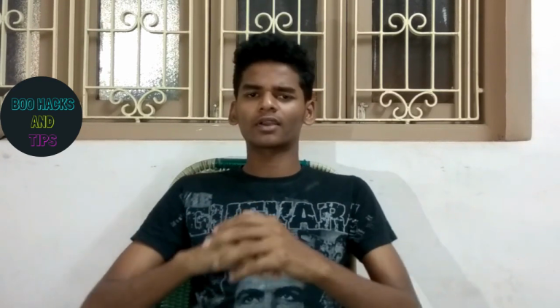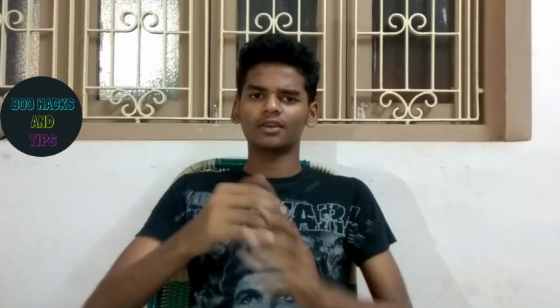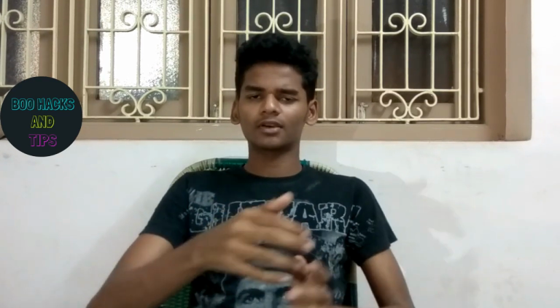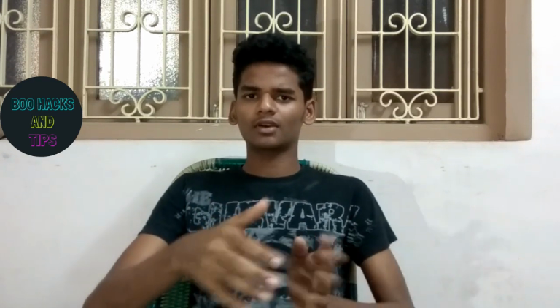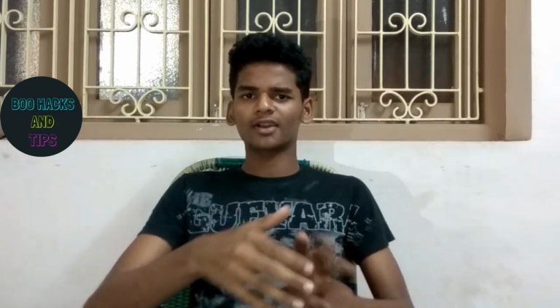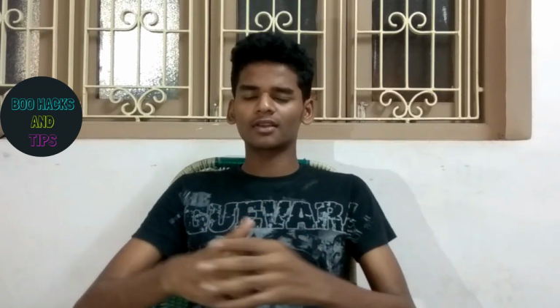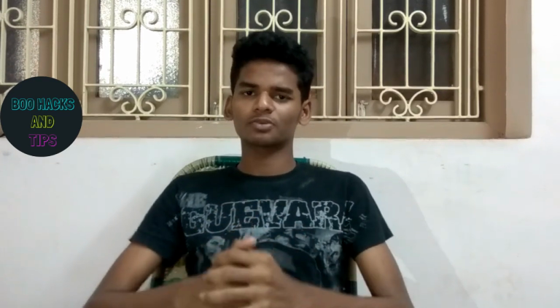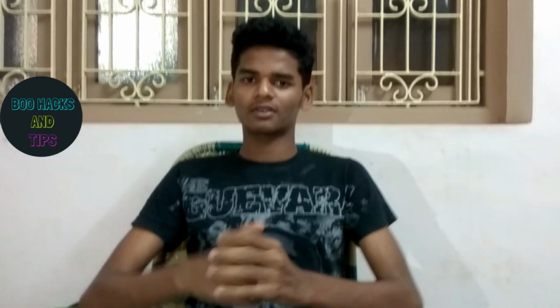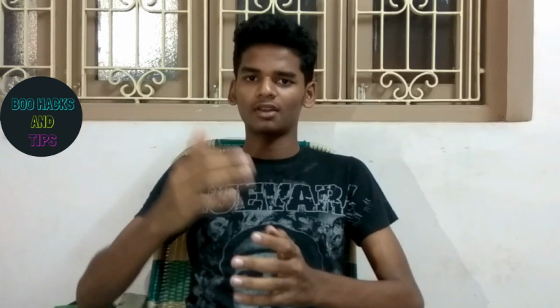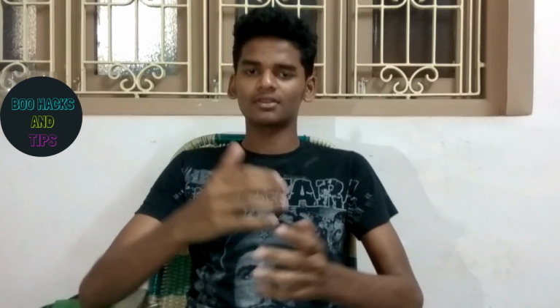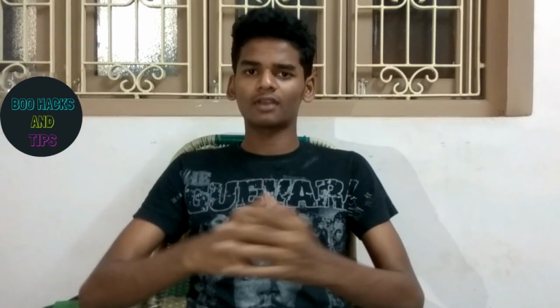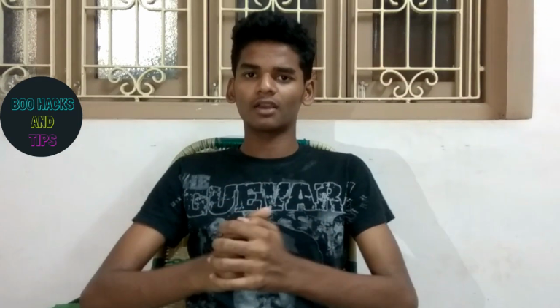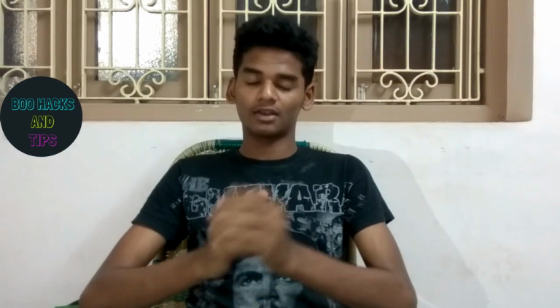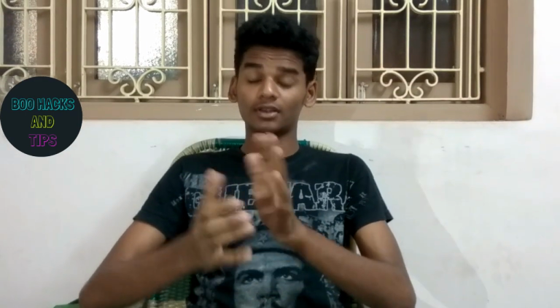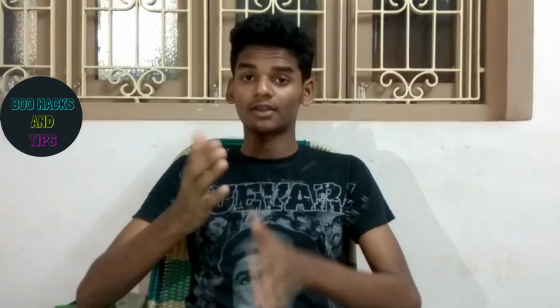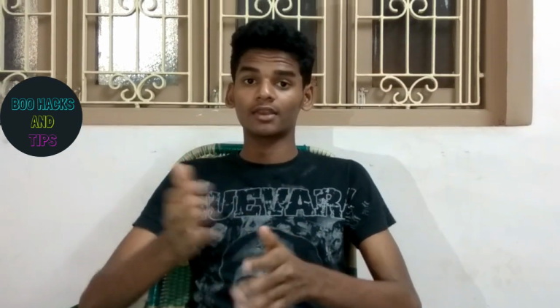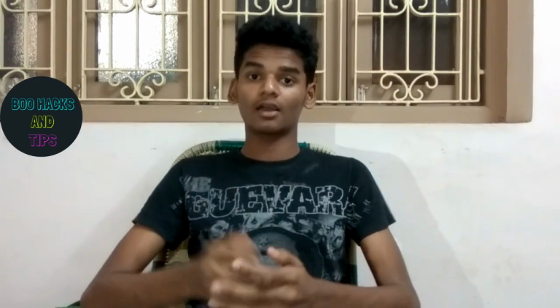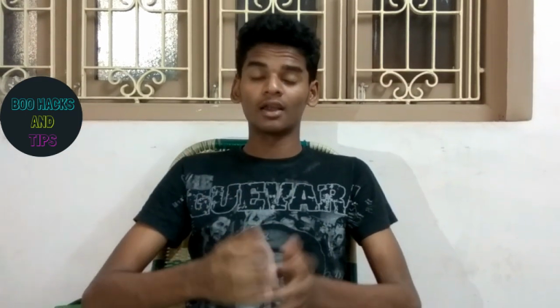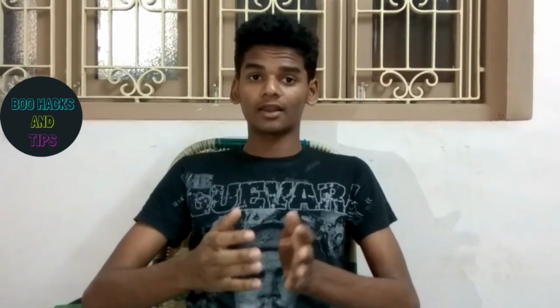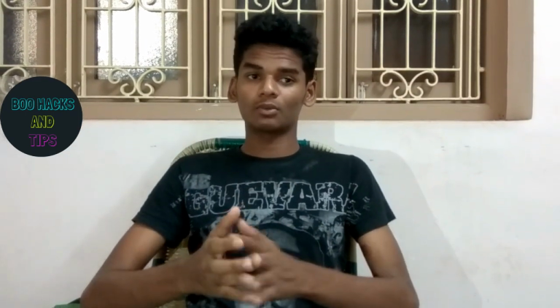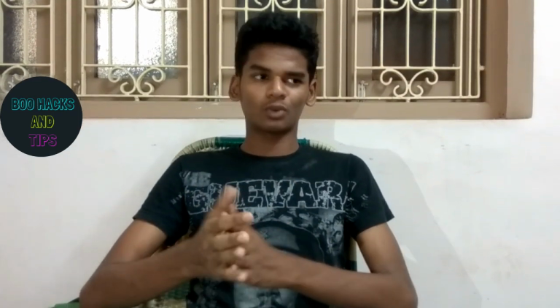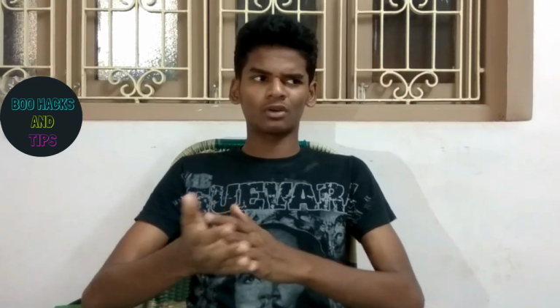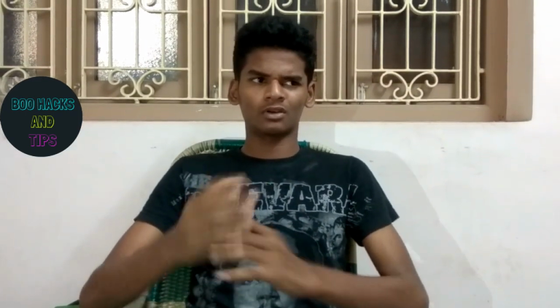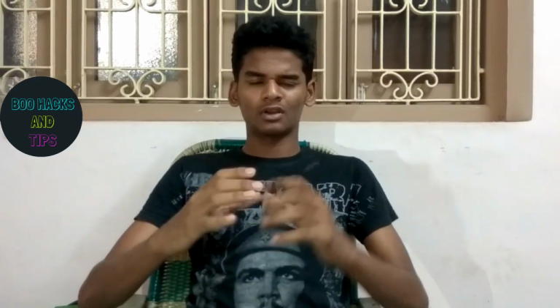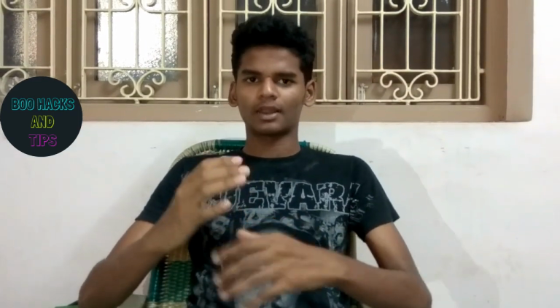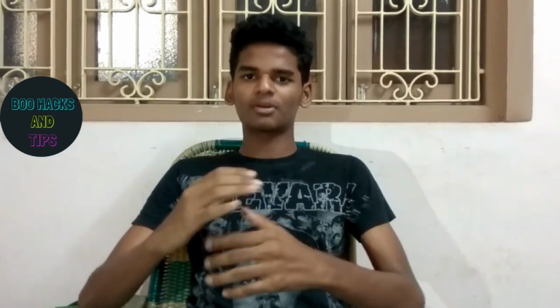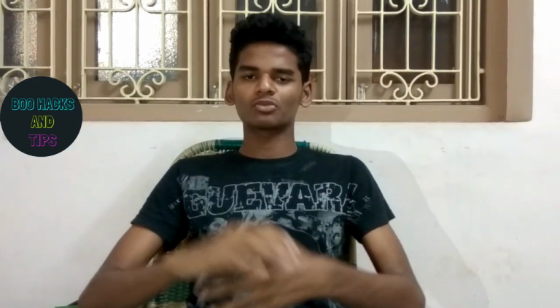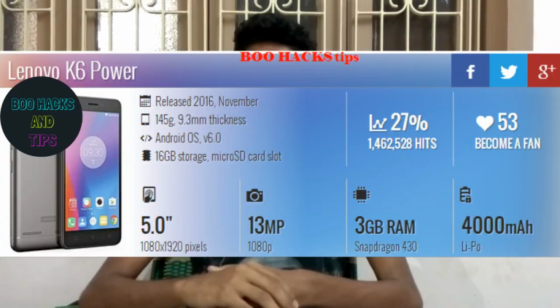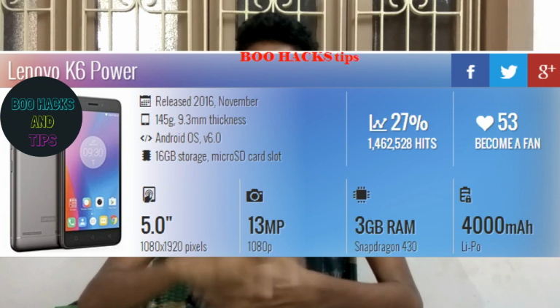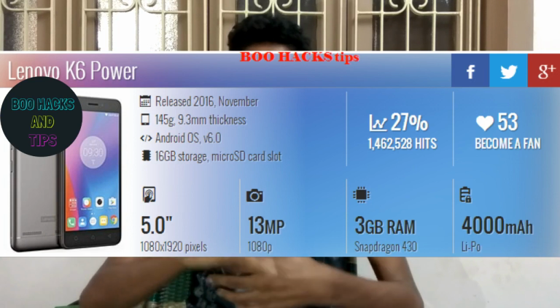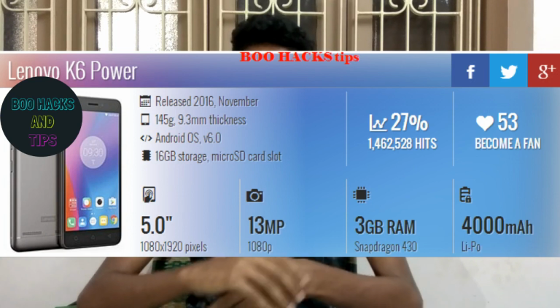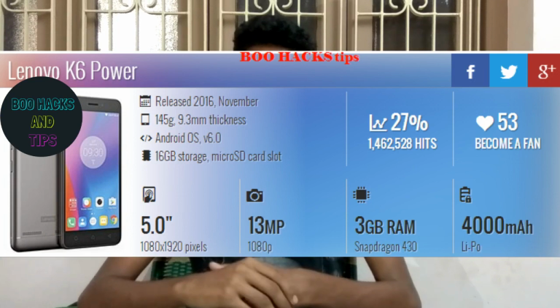Okay, Lenovo has now launched a new budget mobile for less than 10k. That is the K6 Power.